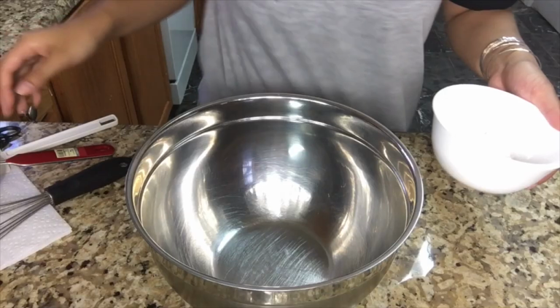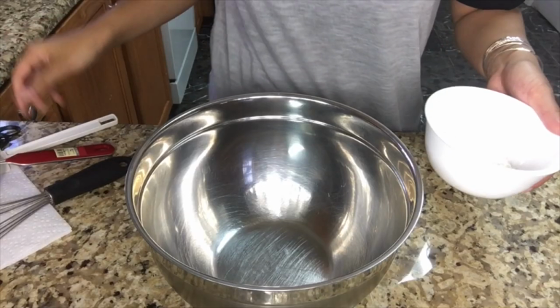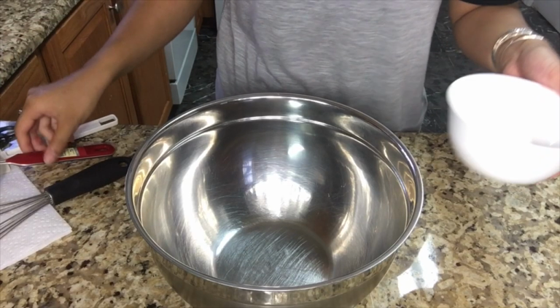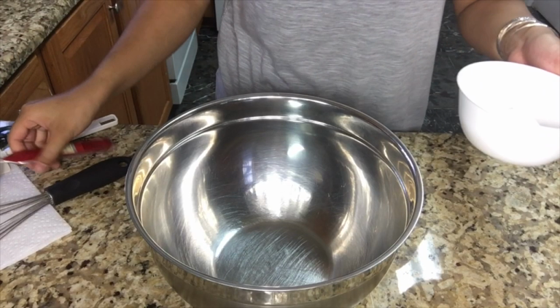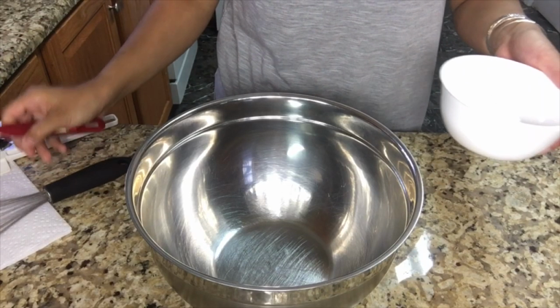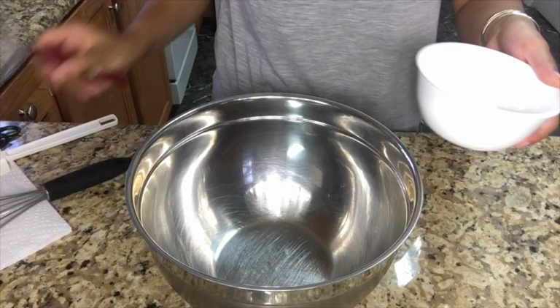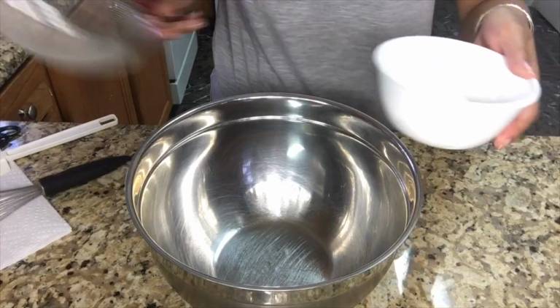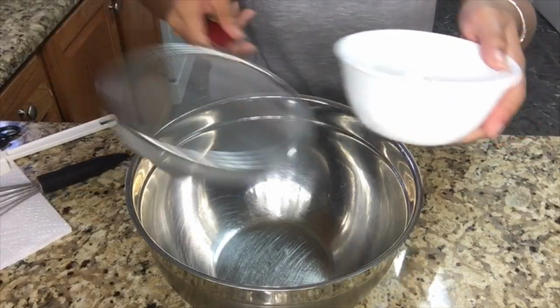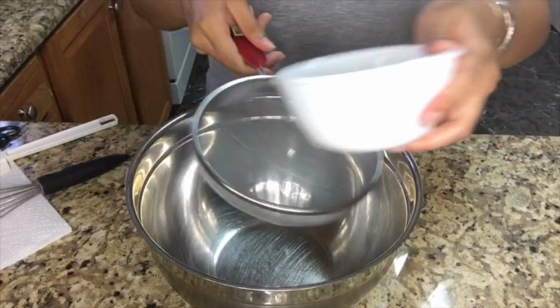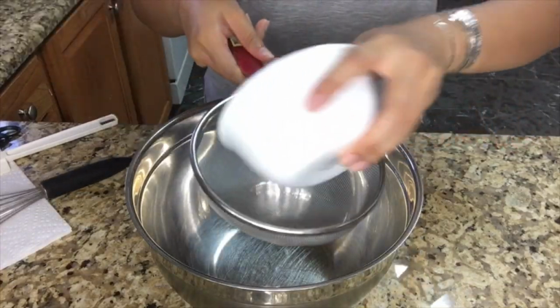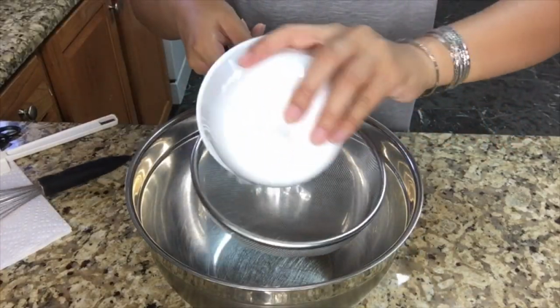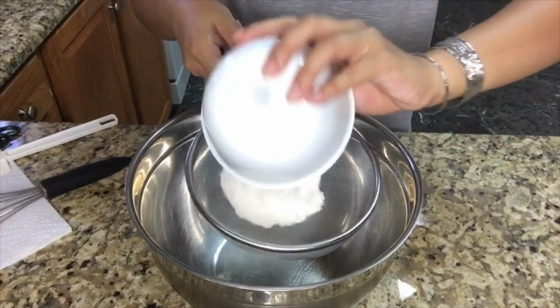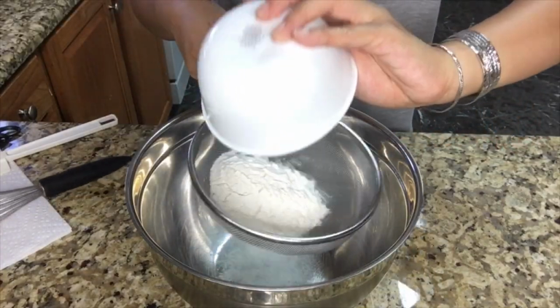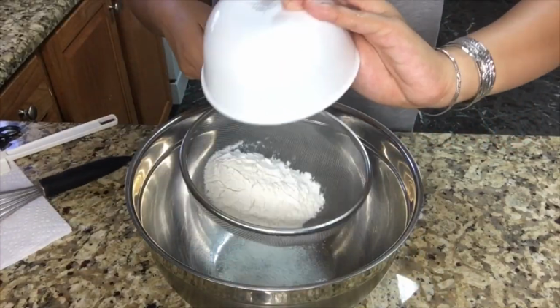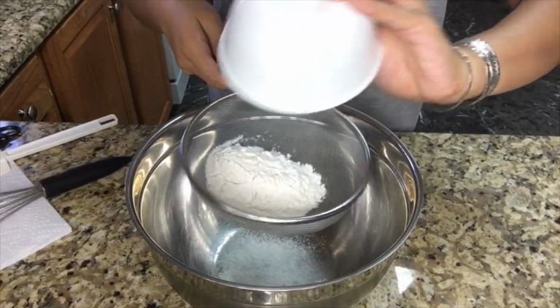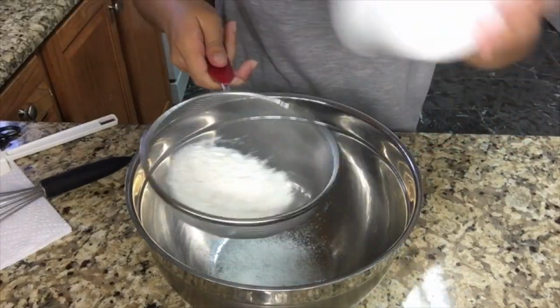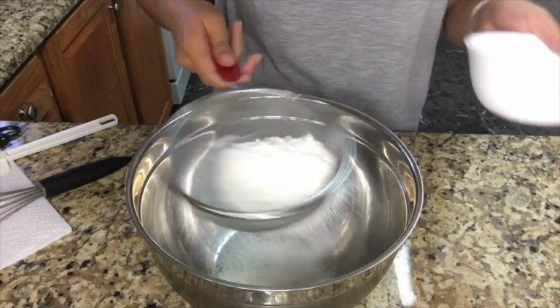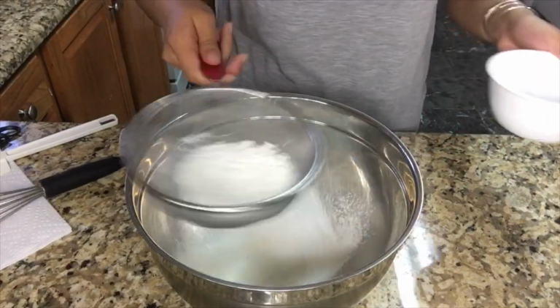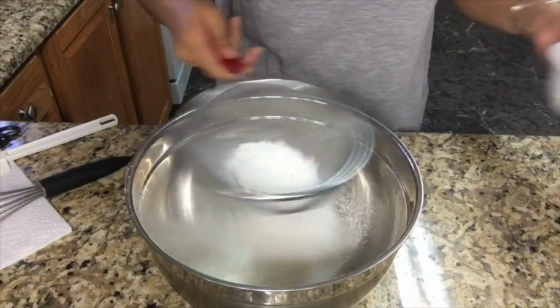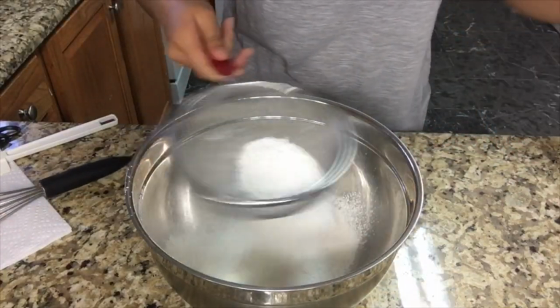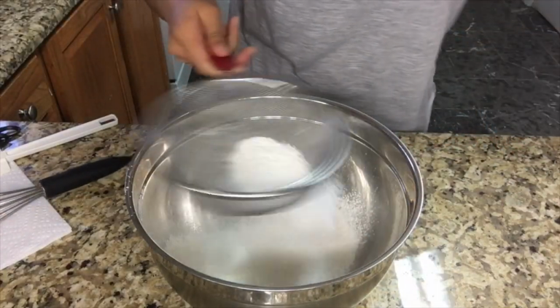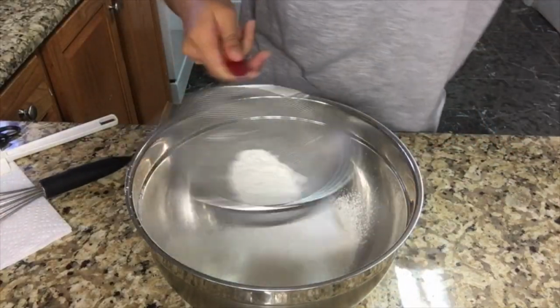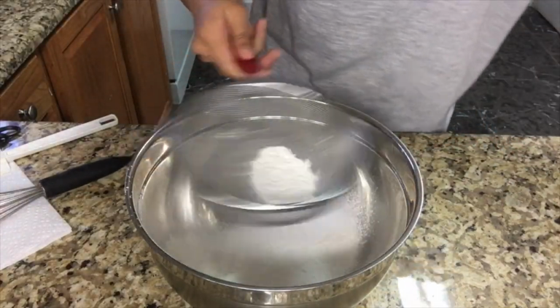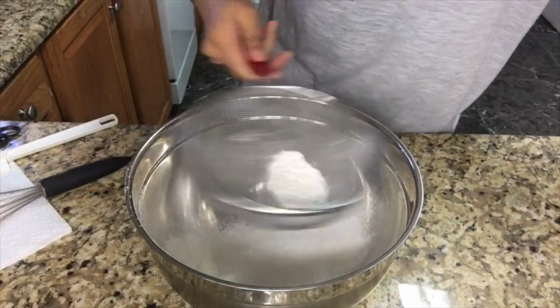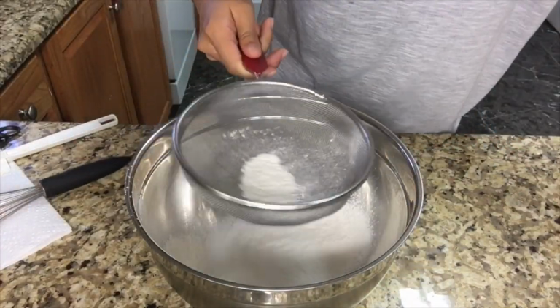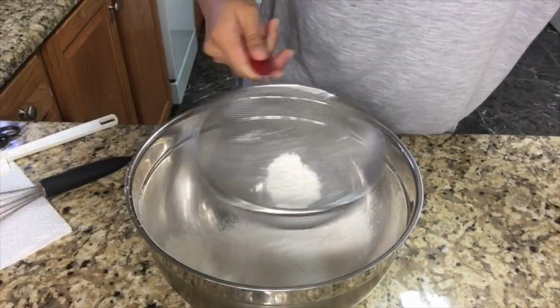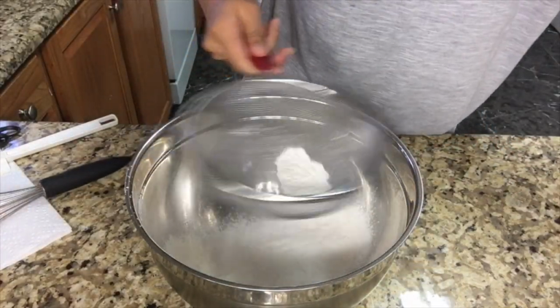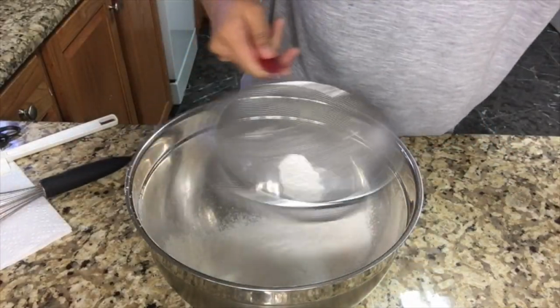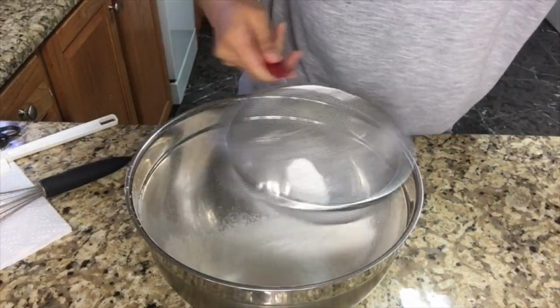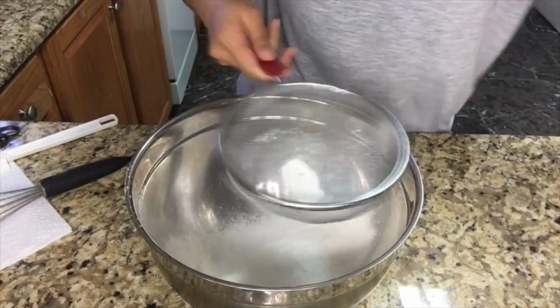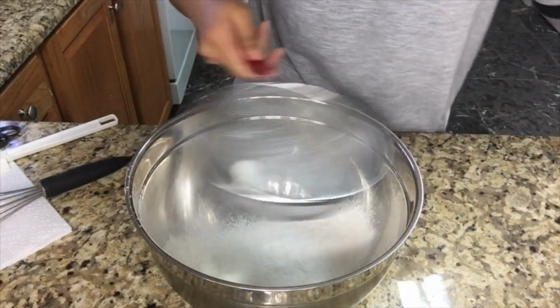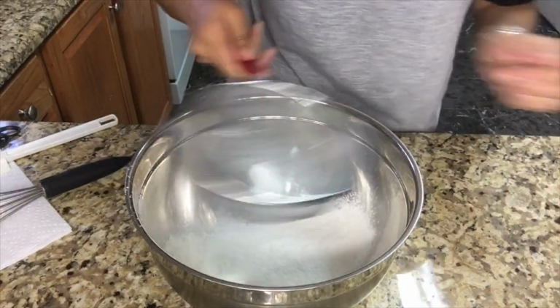First you need 200 grams of all-purpose flour. Don't forget to sift all dry ingredients.